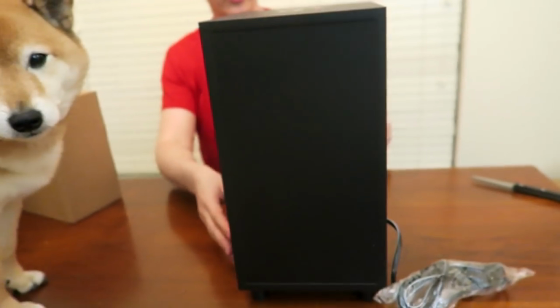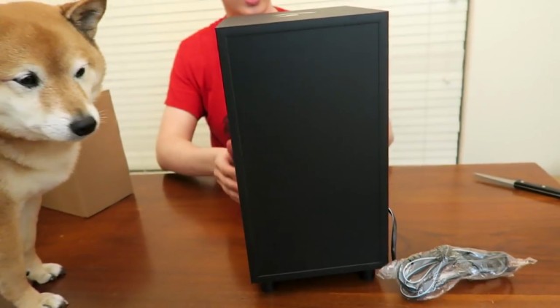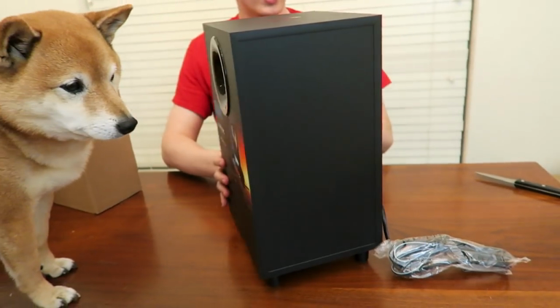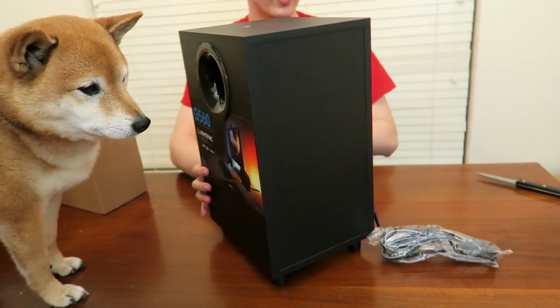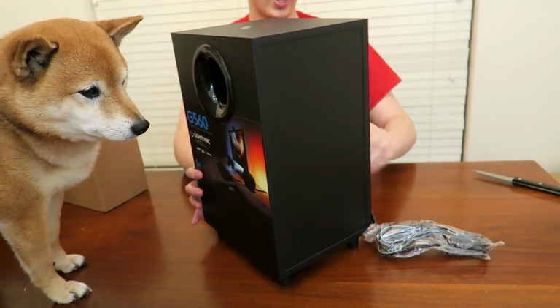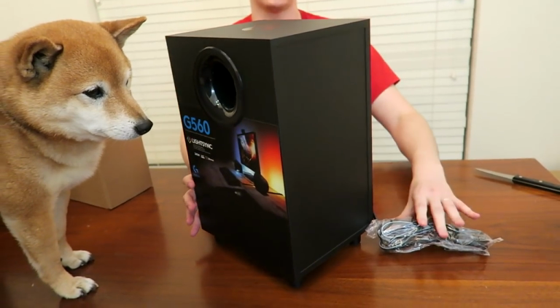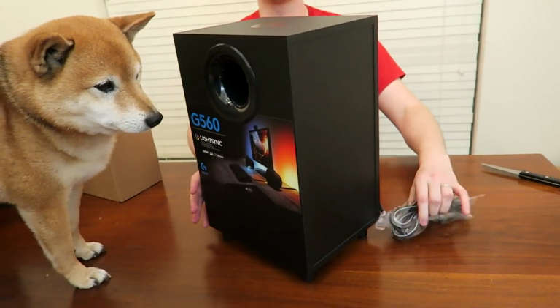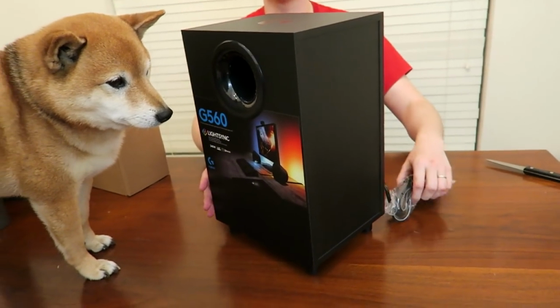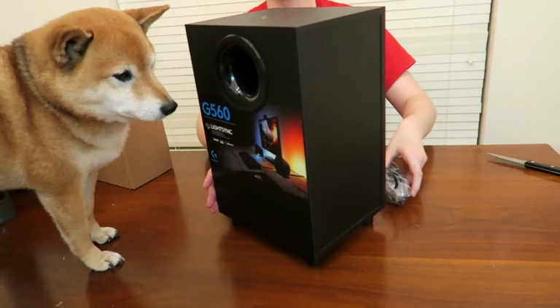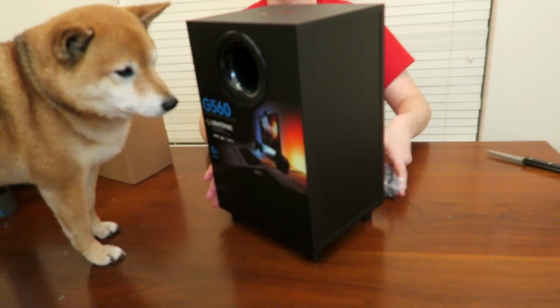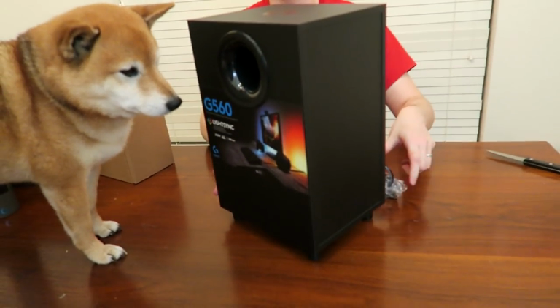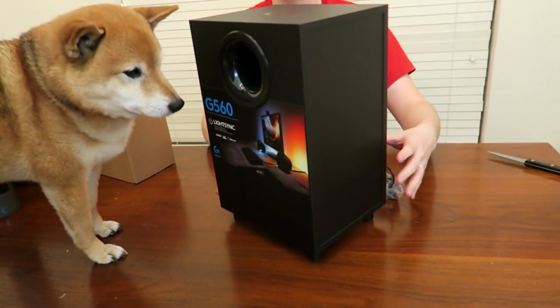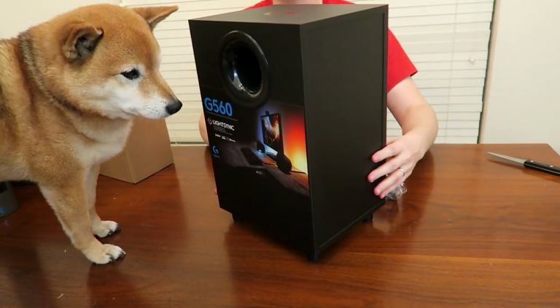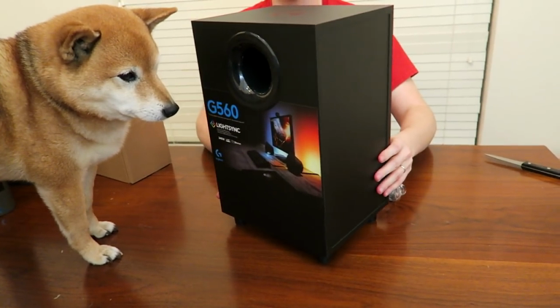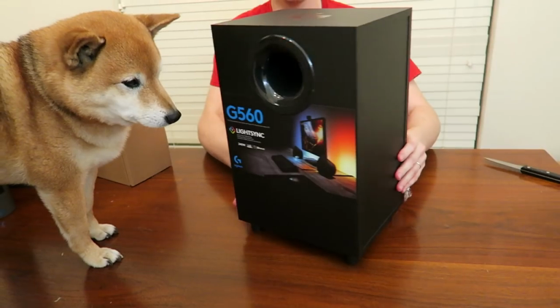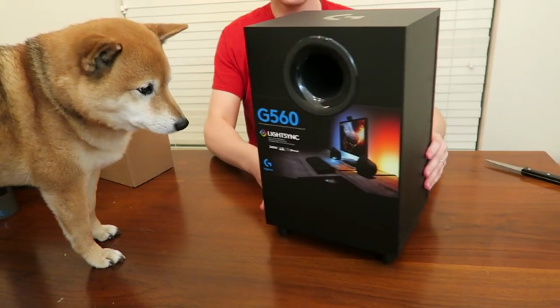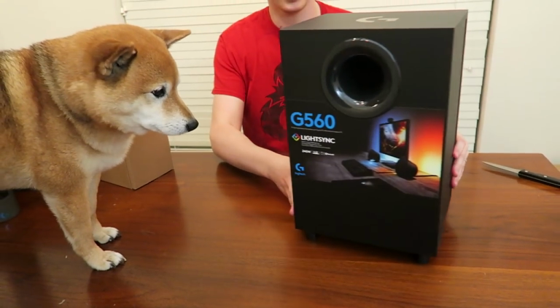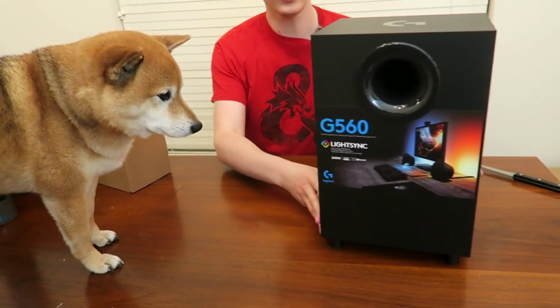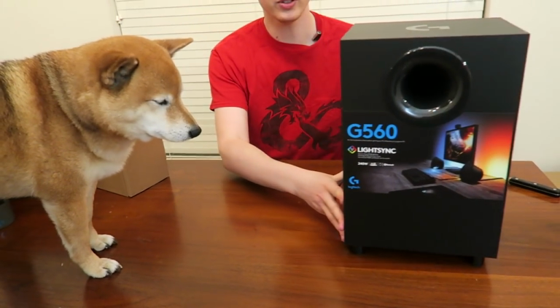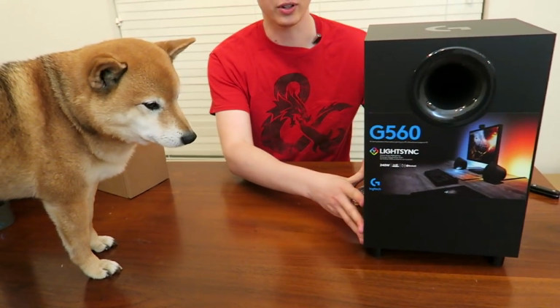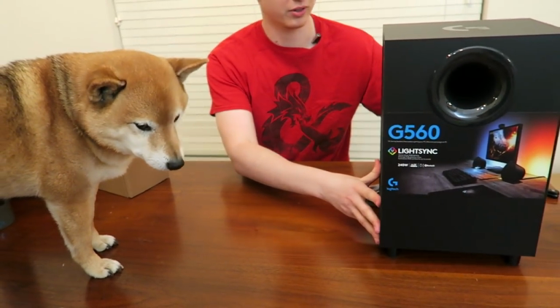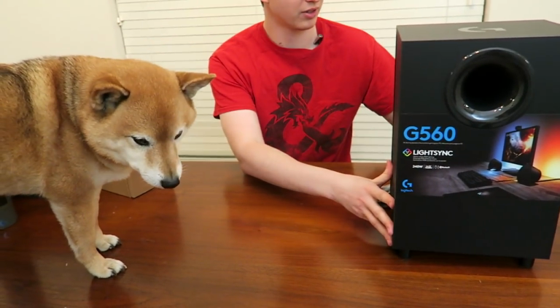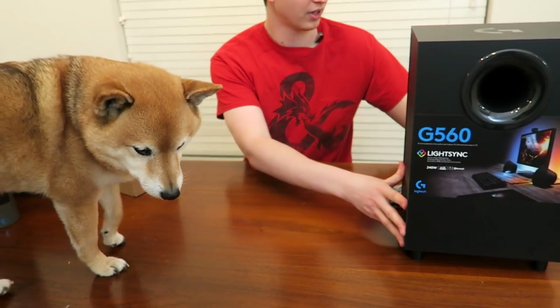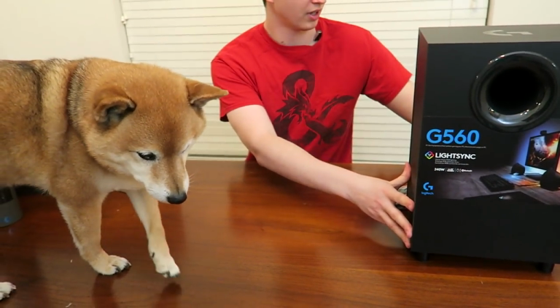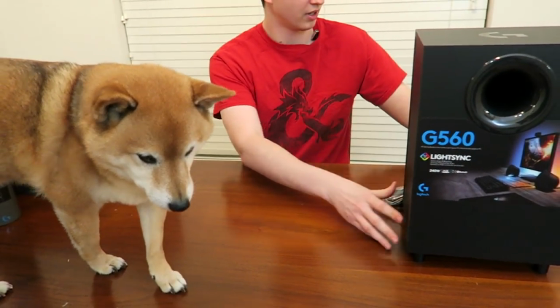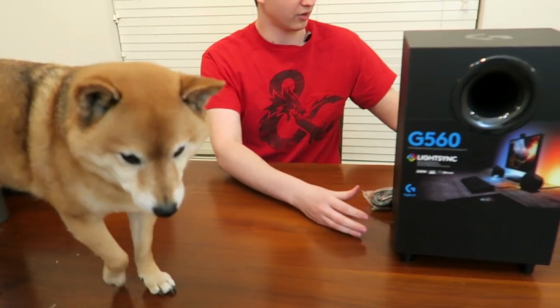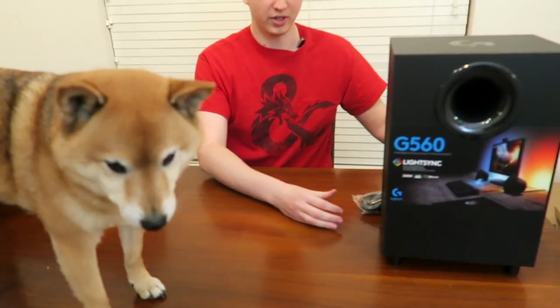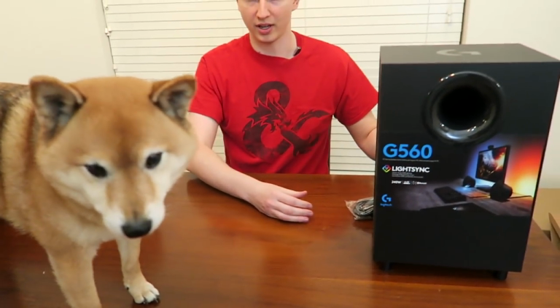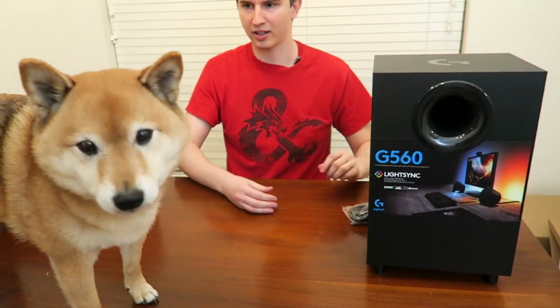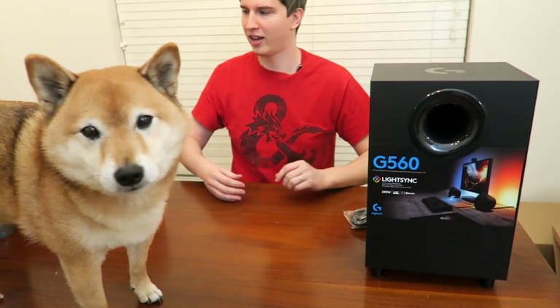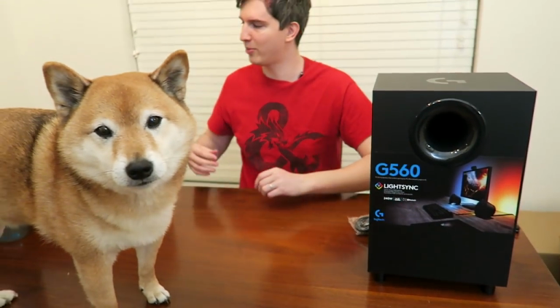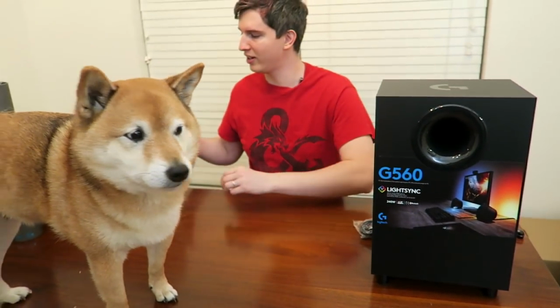I don't think I've ever had a subwoofer with my PCs before. All right, hey buddy.